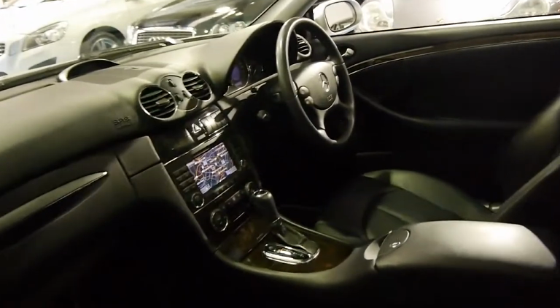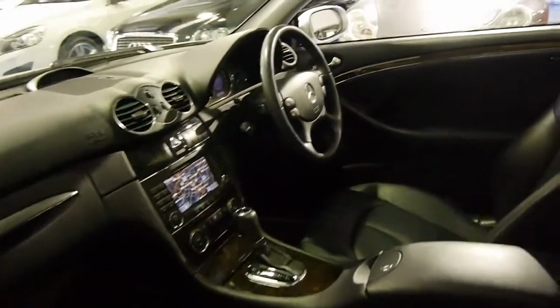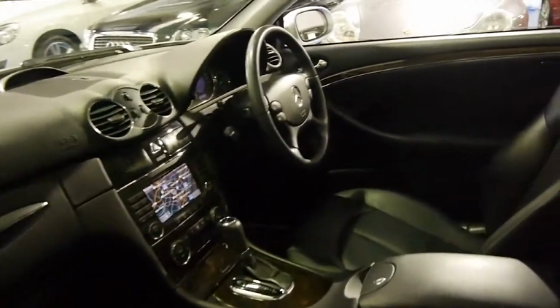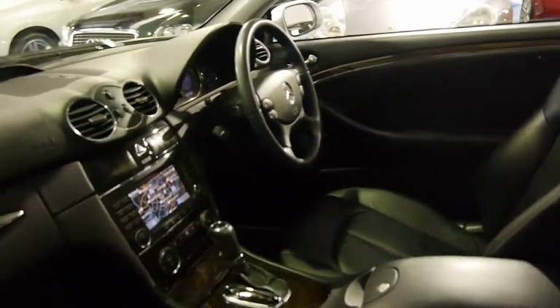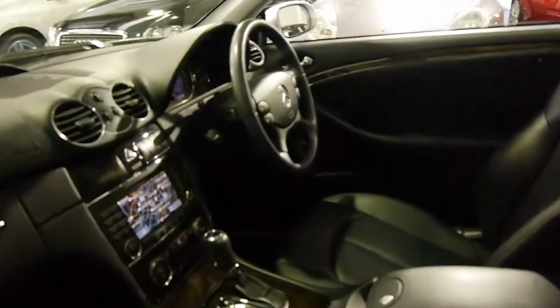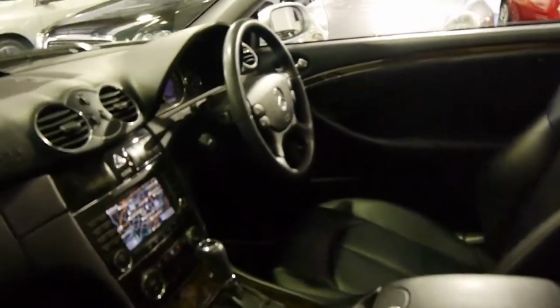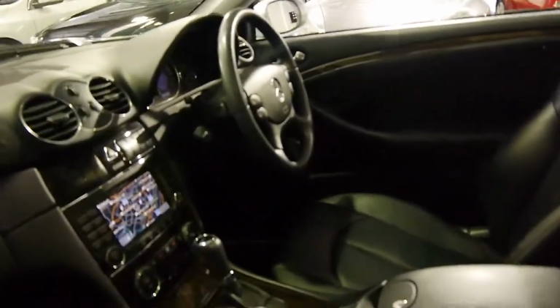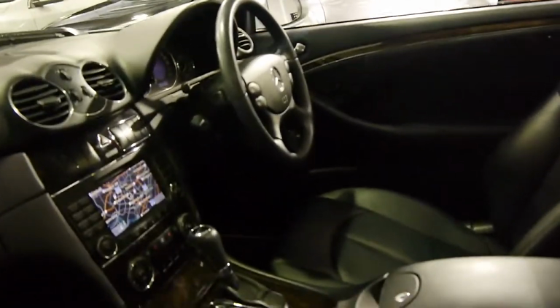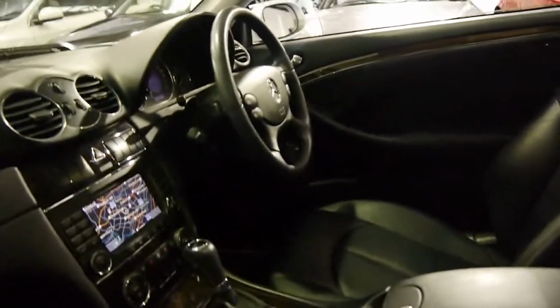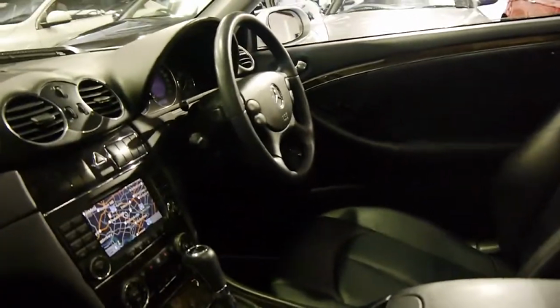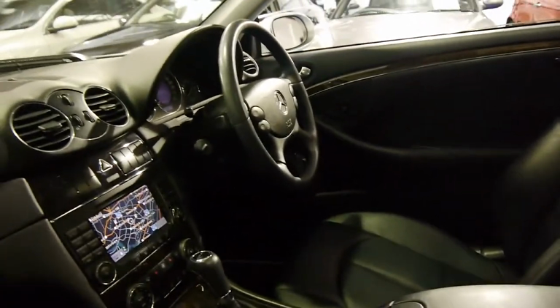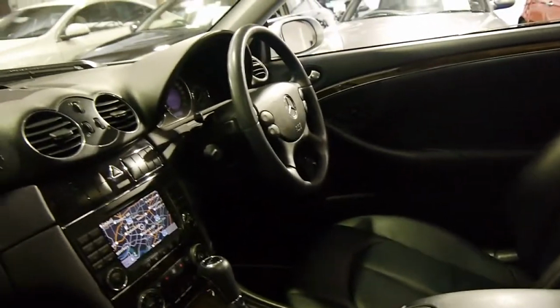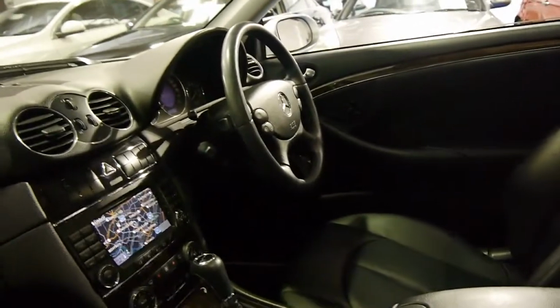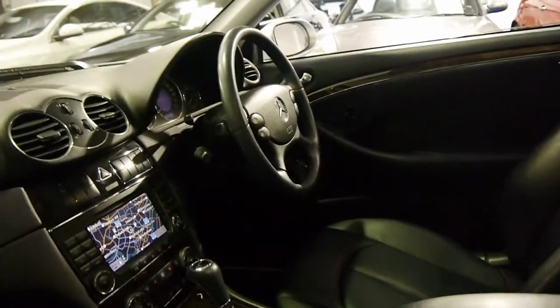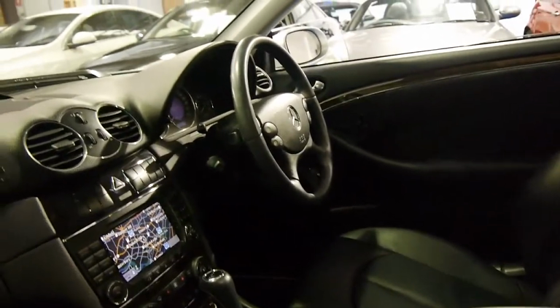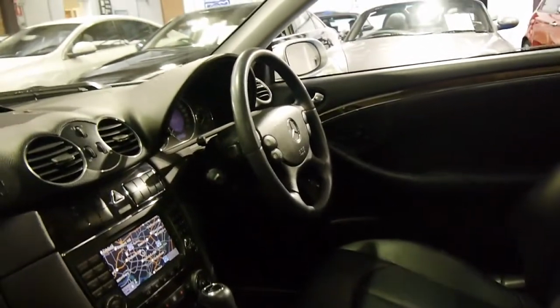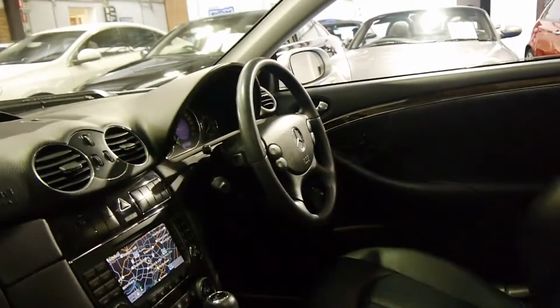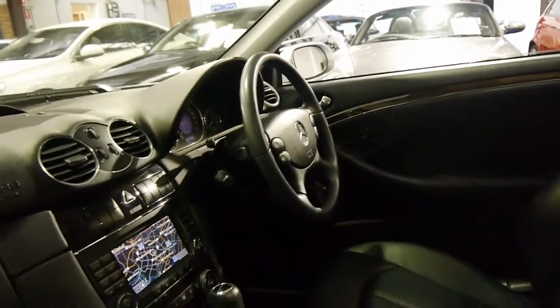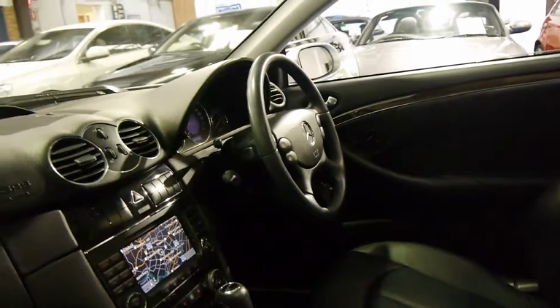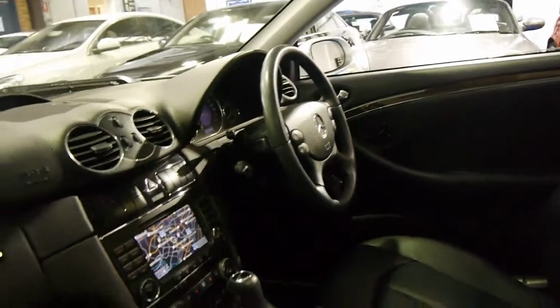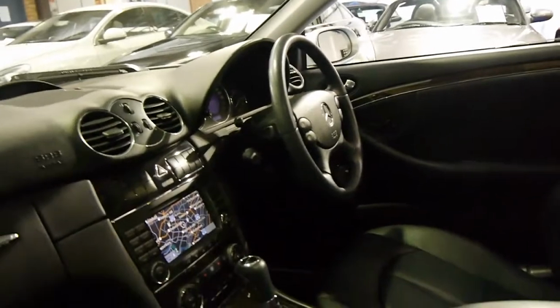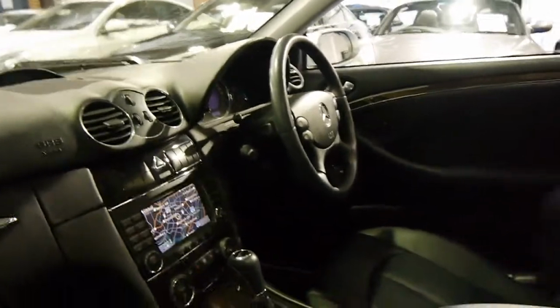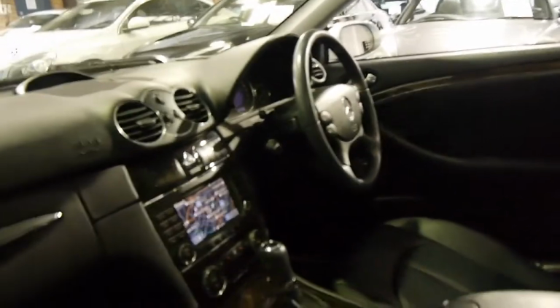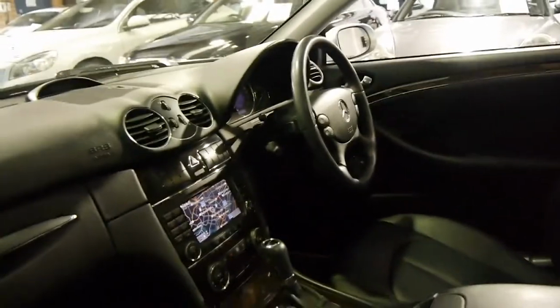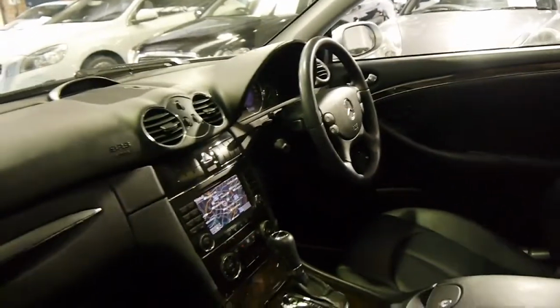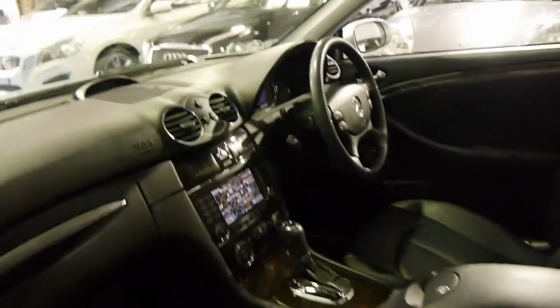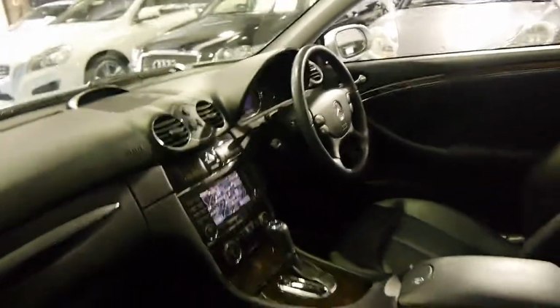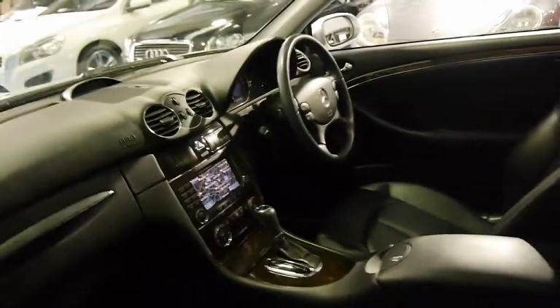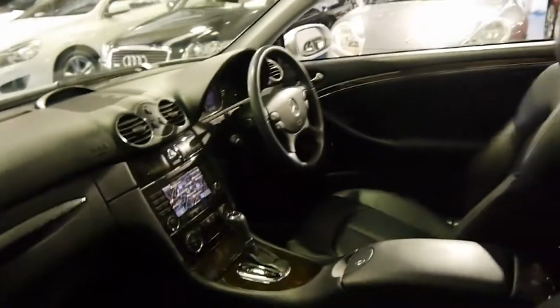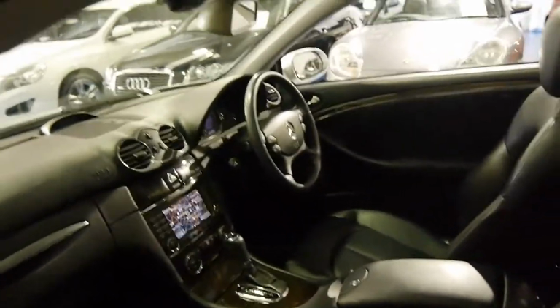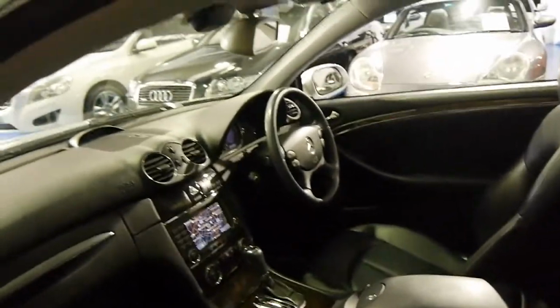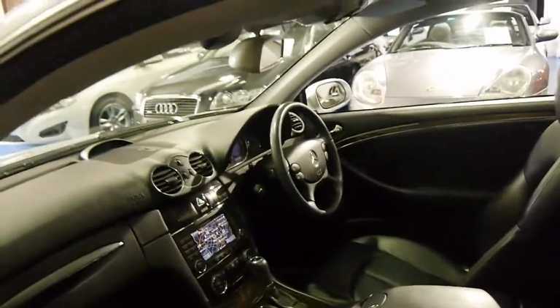It's got the Tiptronic gearbox. Obviously it's got cruise control, speed limiter, and front and rear parking sensors.